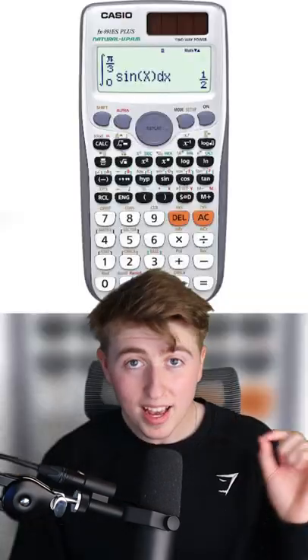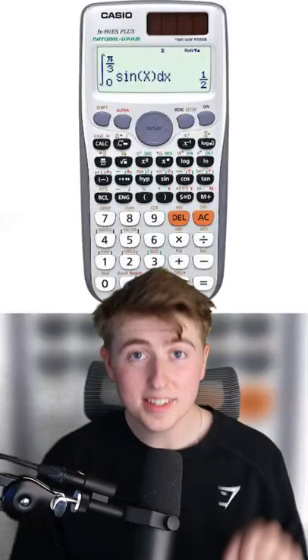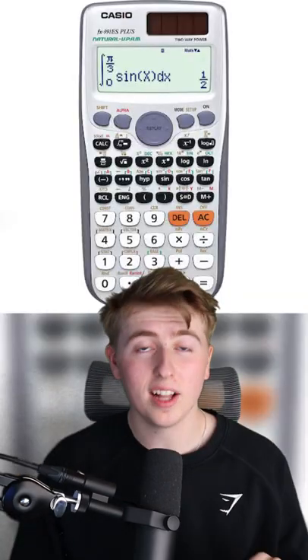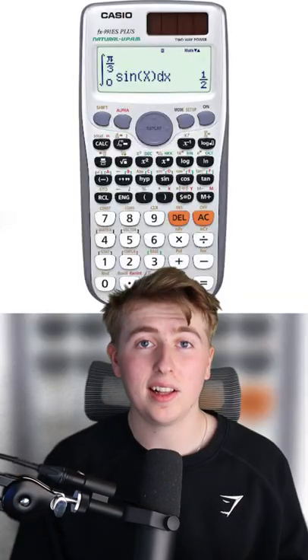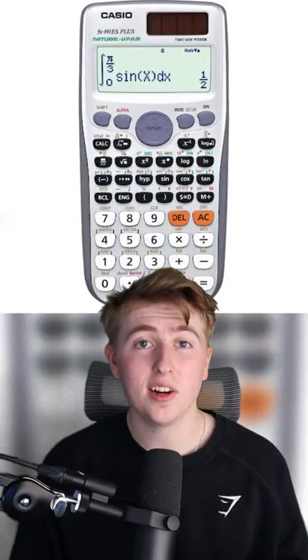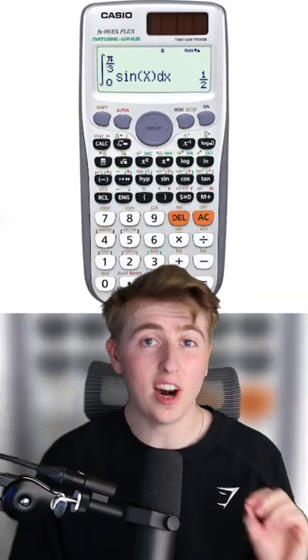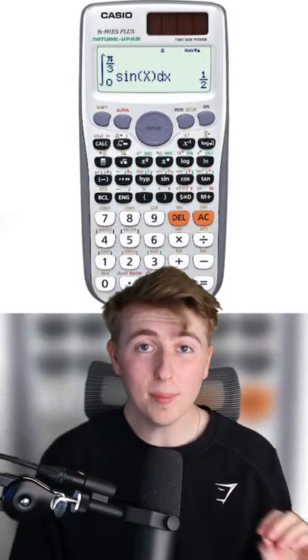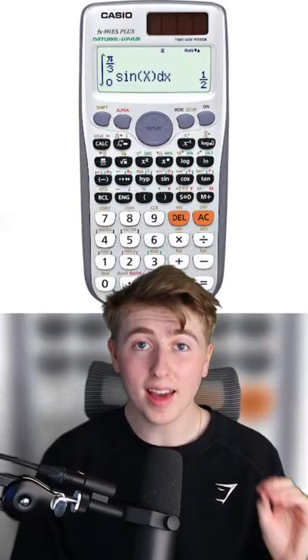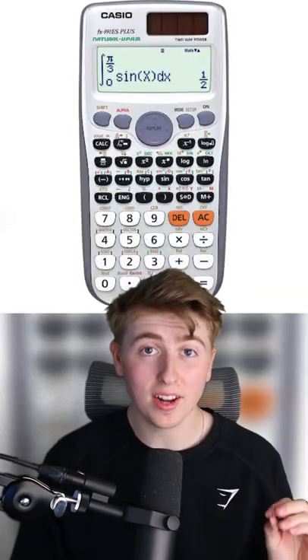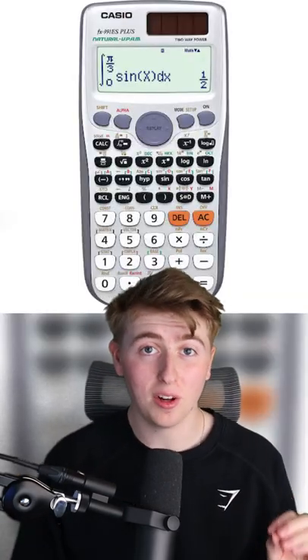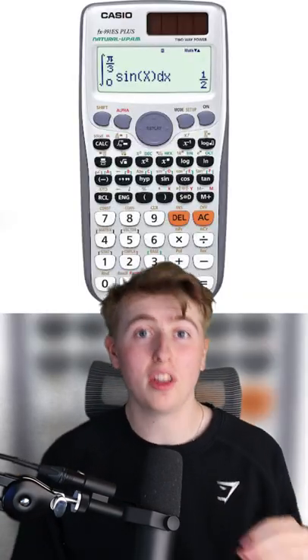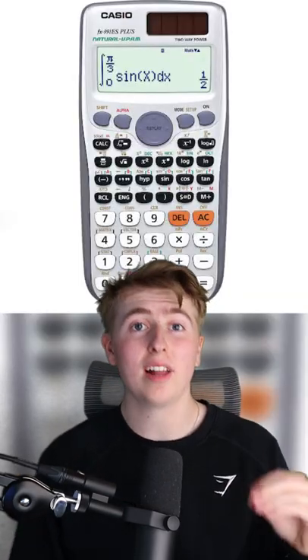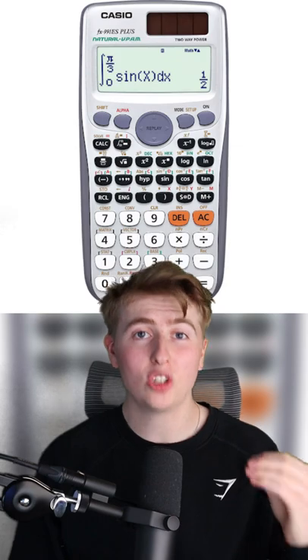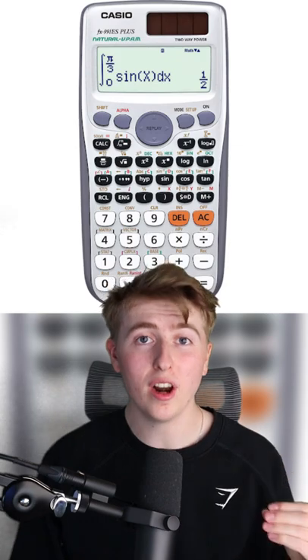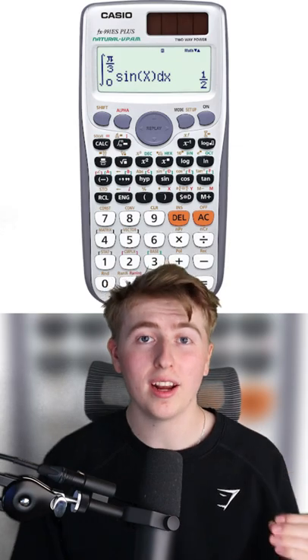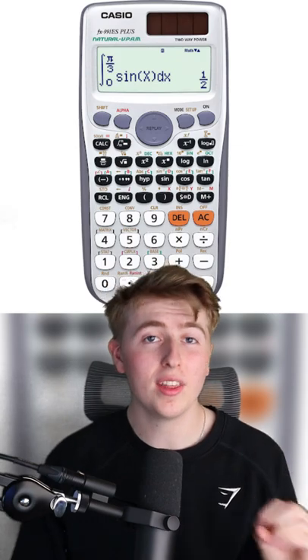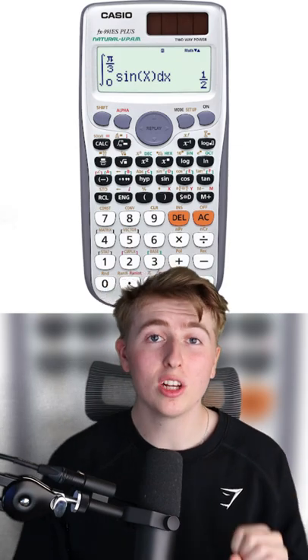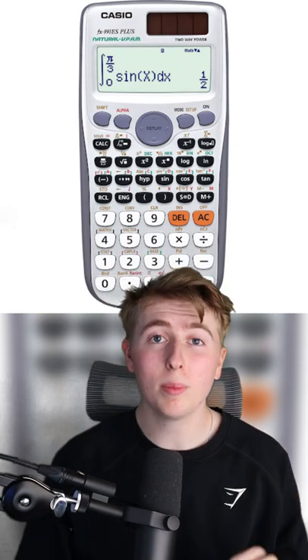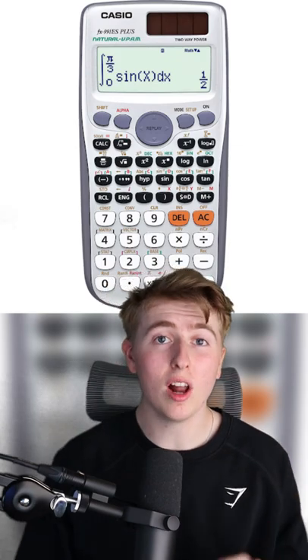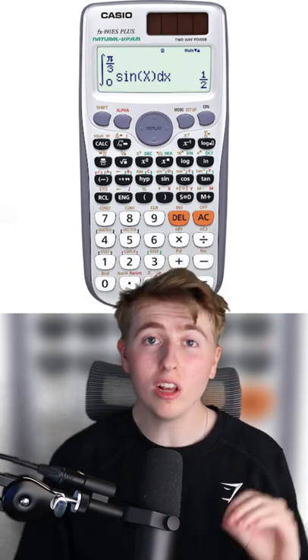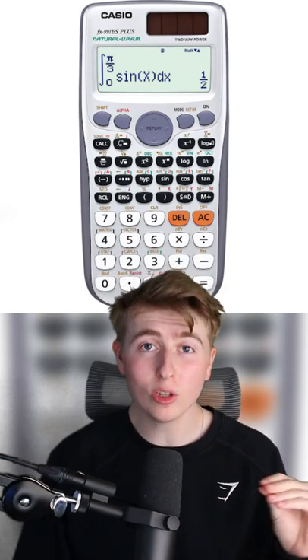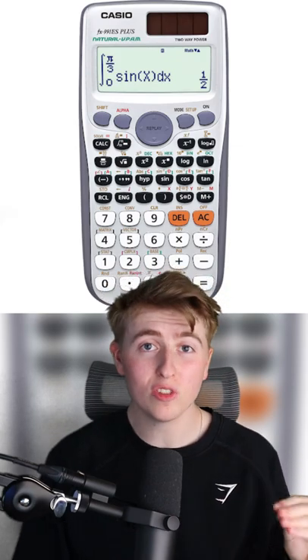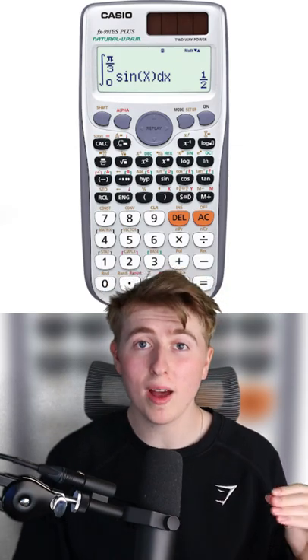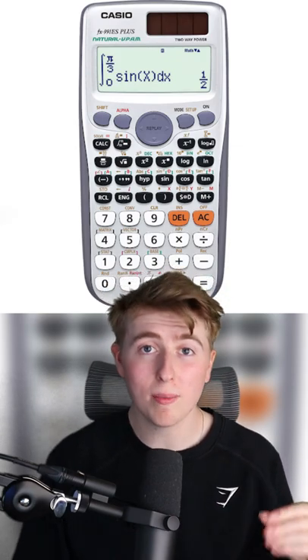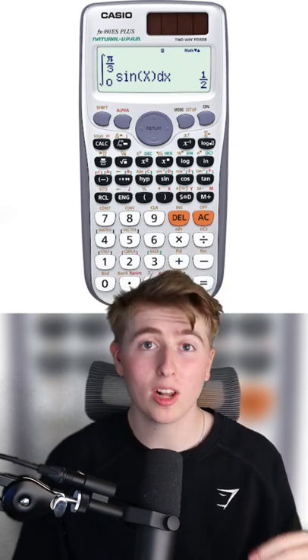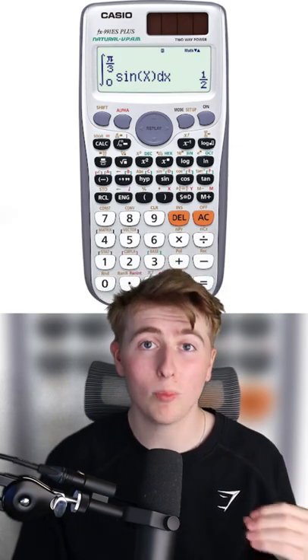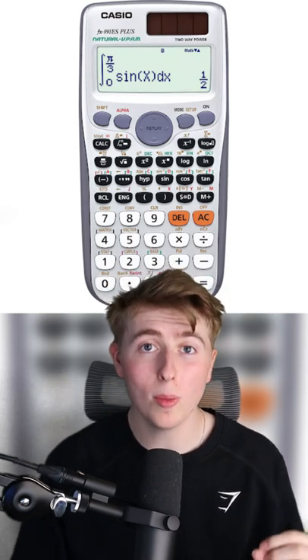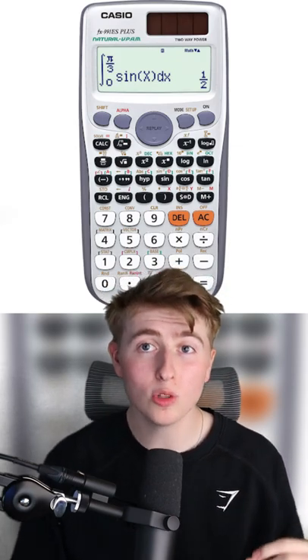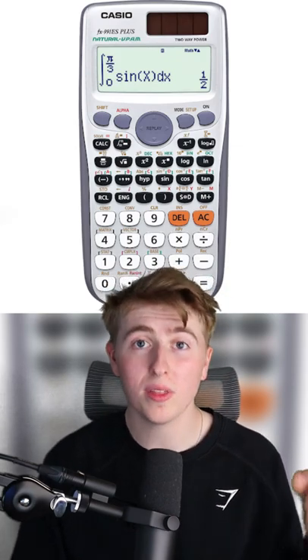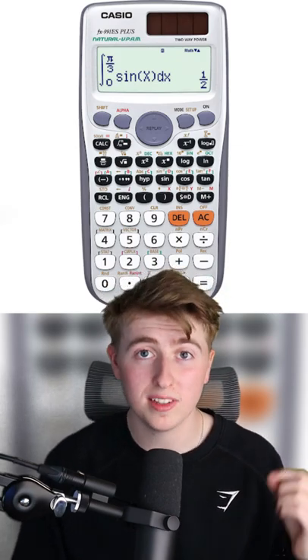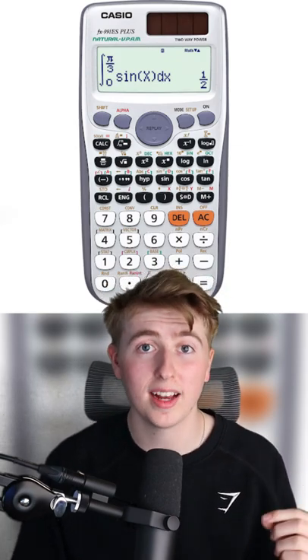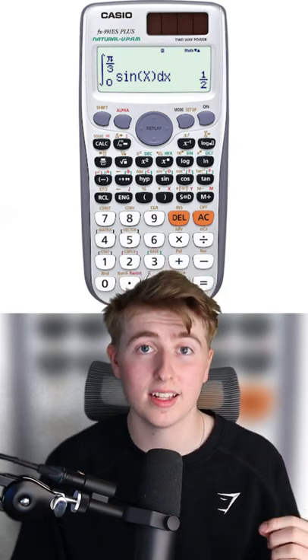Today's calculators aren't mechanical, they're electronic, and they can complete all sorts of mathematical problems within seconds.